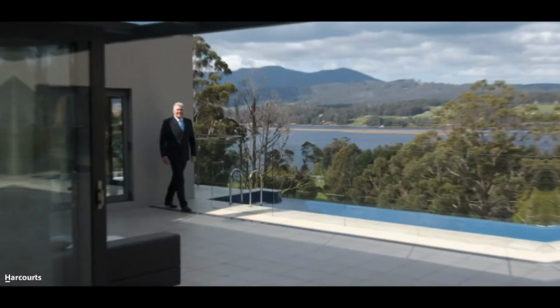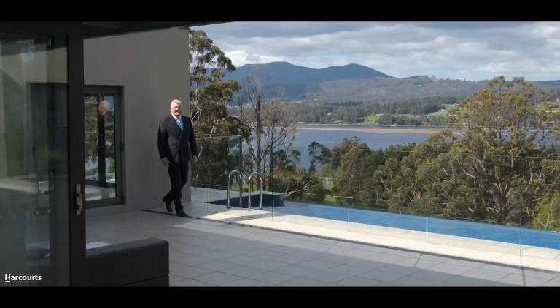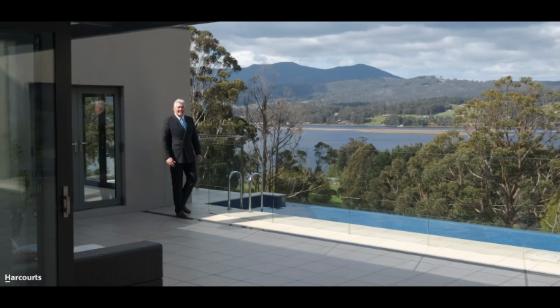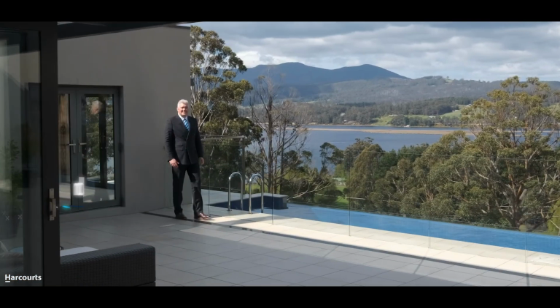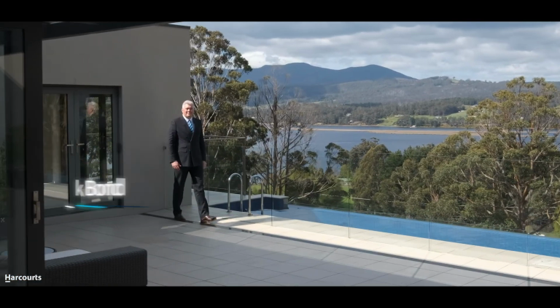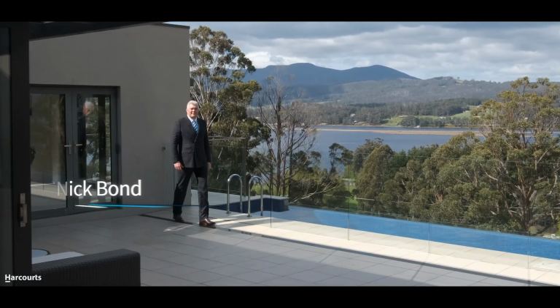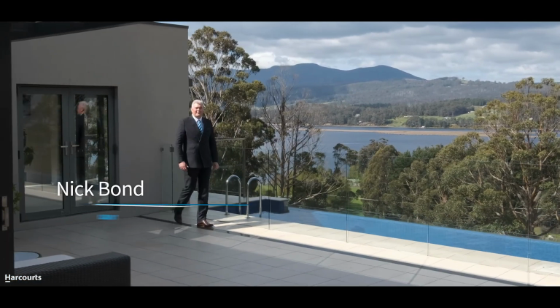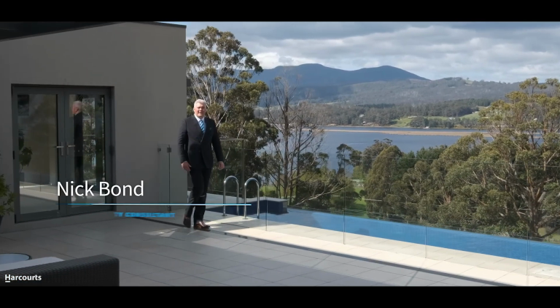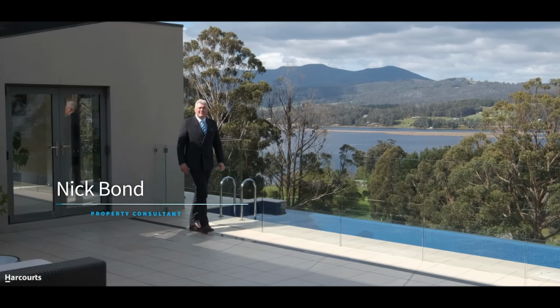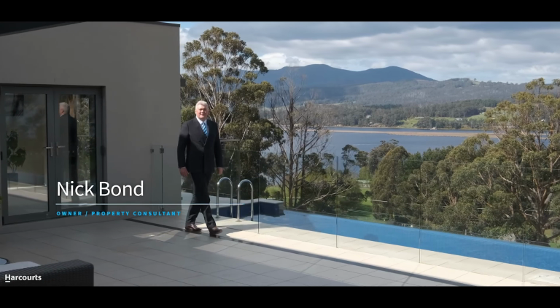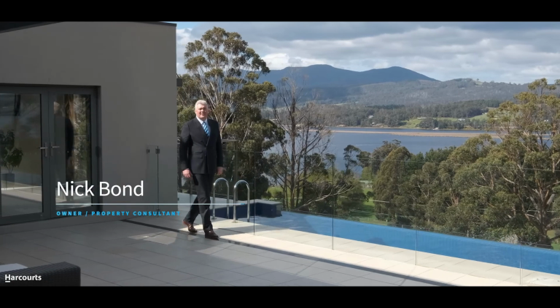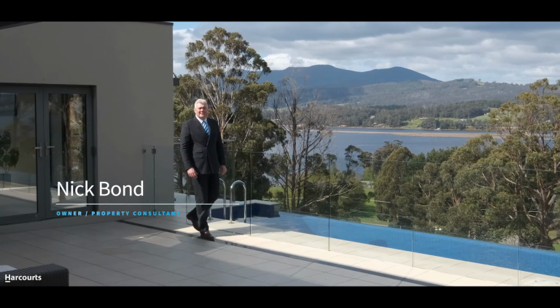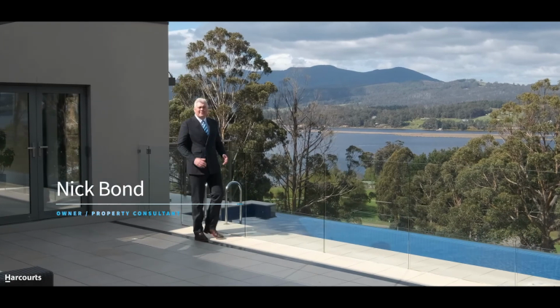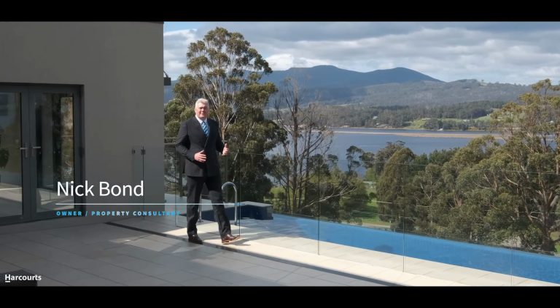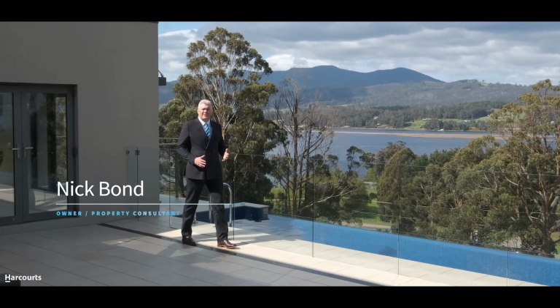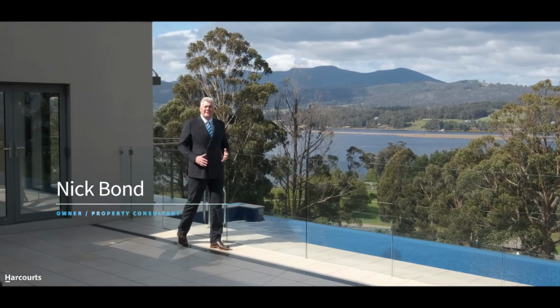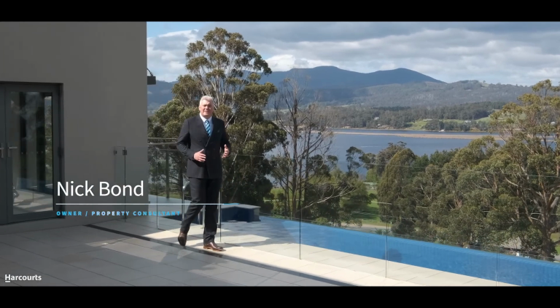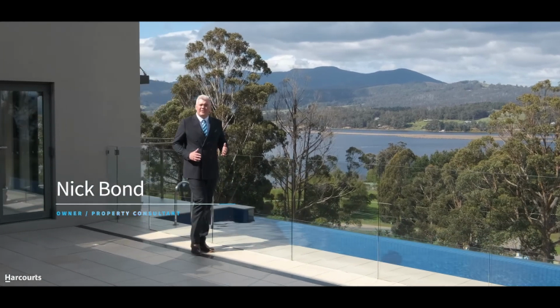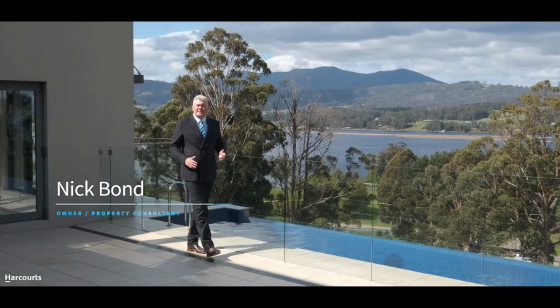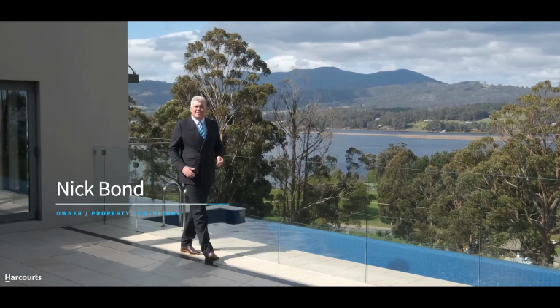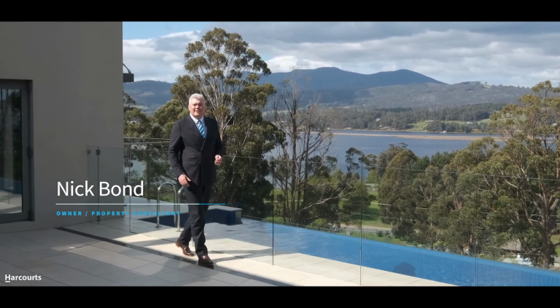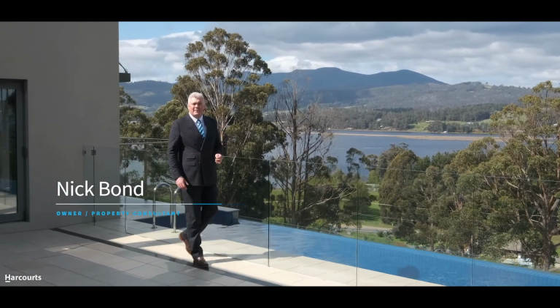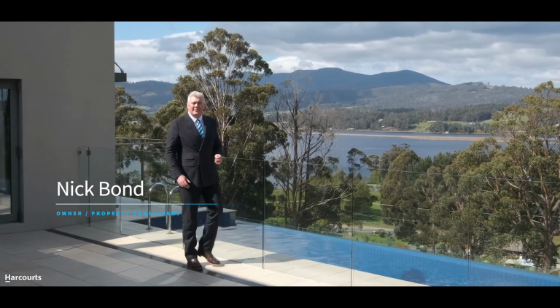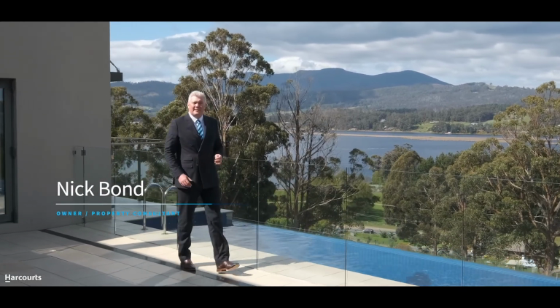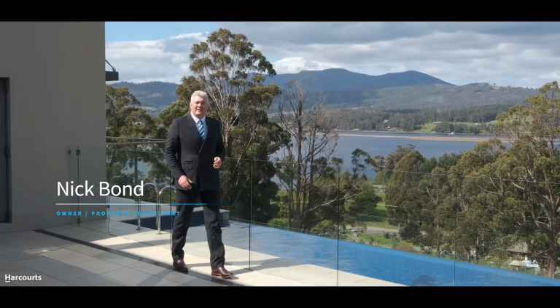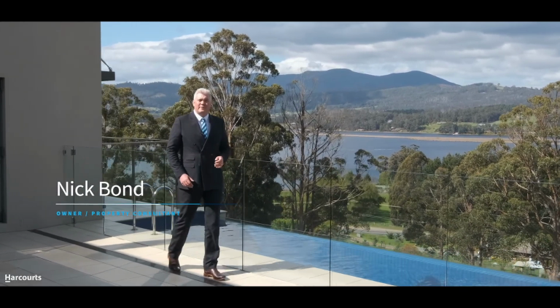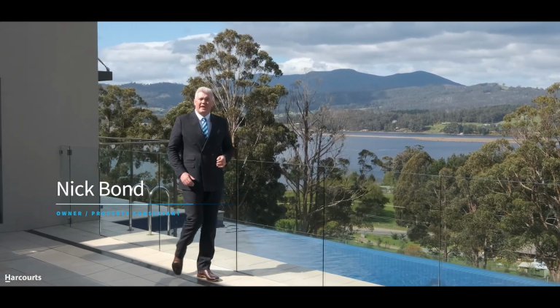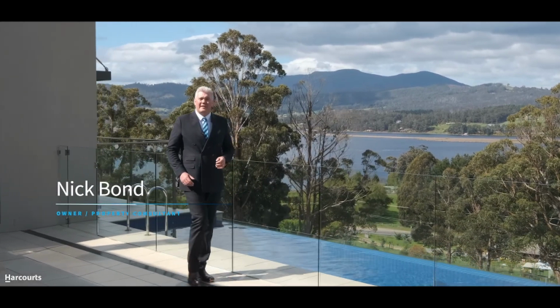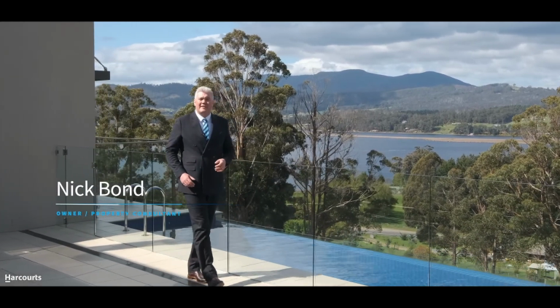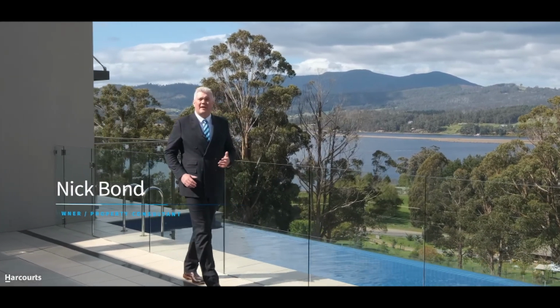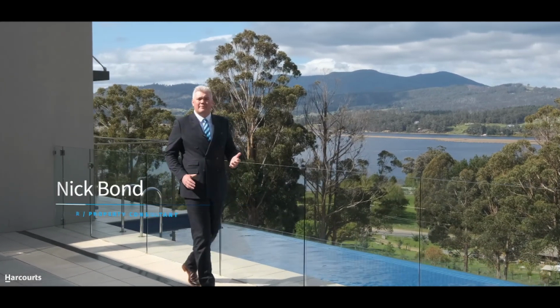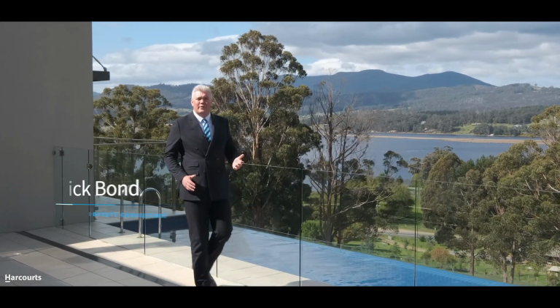Hi, it's Nick Bond from Harcourts, and I'd like to welcome you to the most exciting property in the Huon Valley — Amaru.